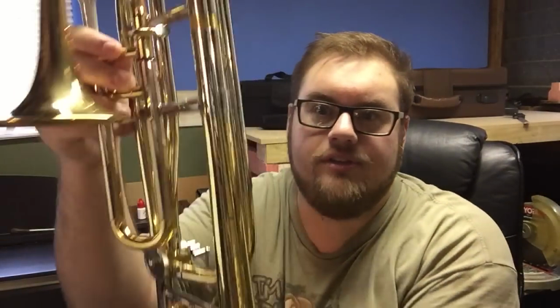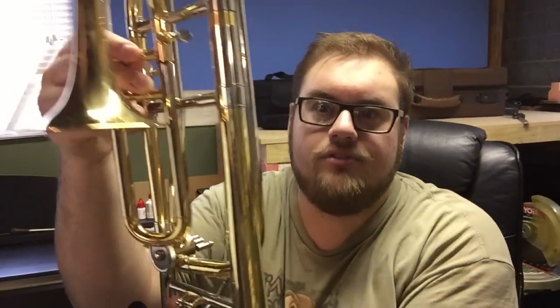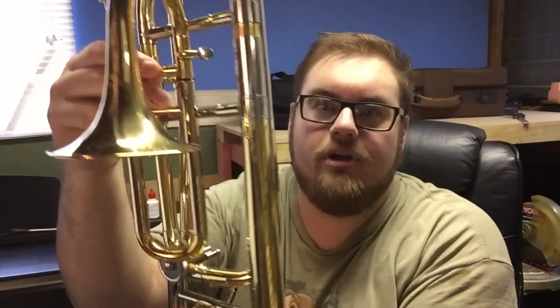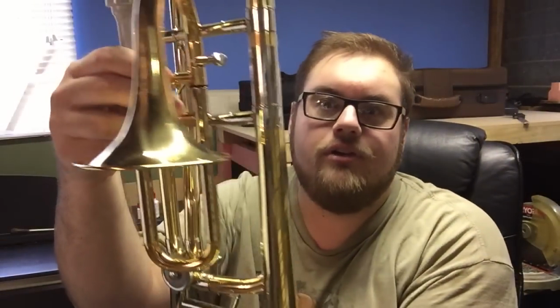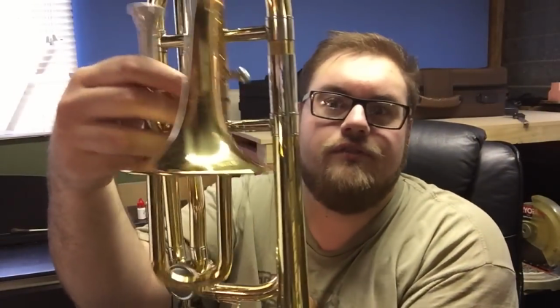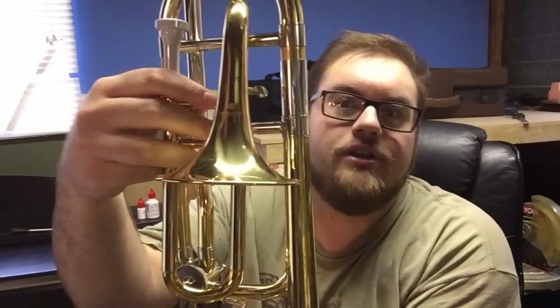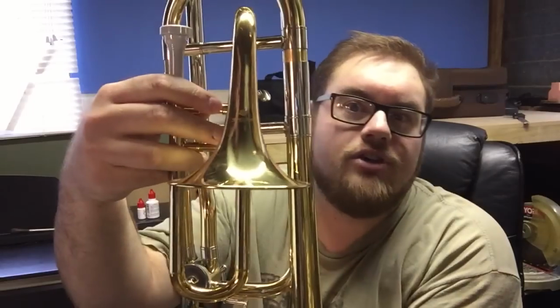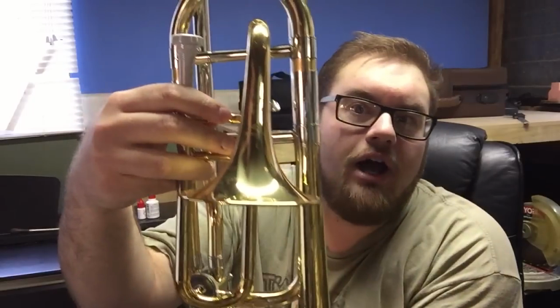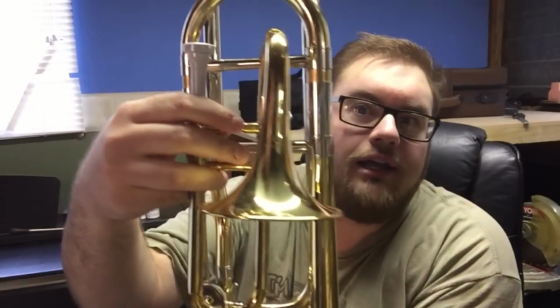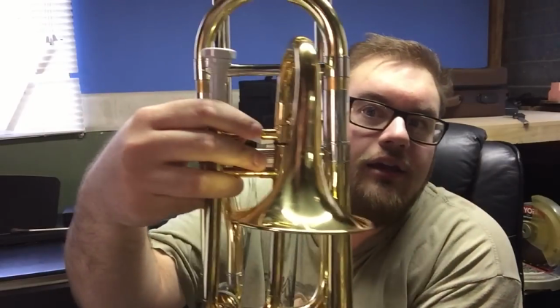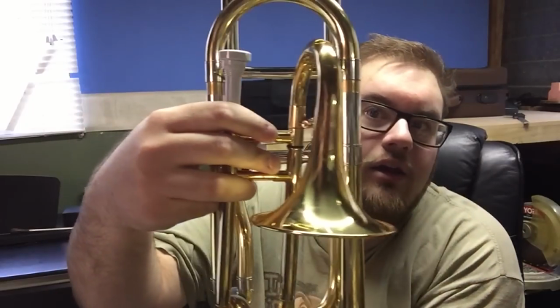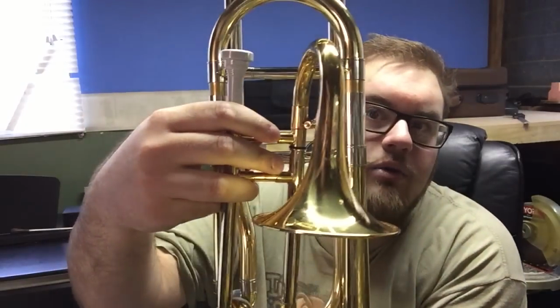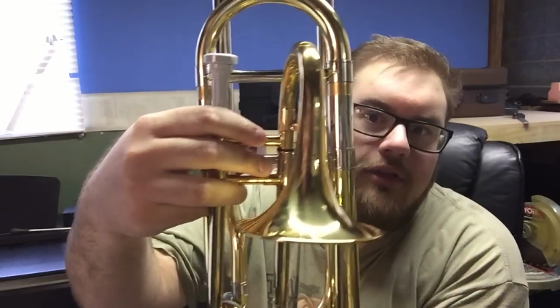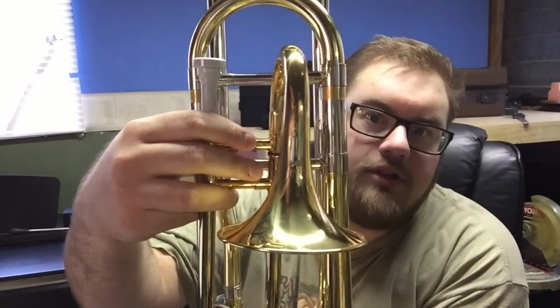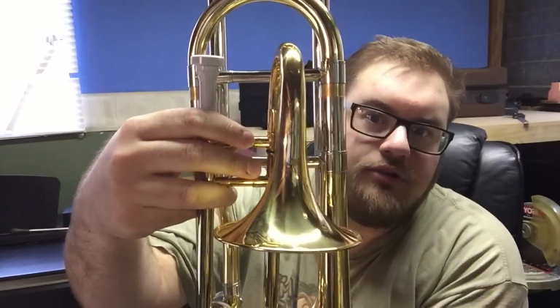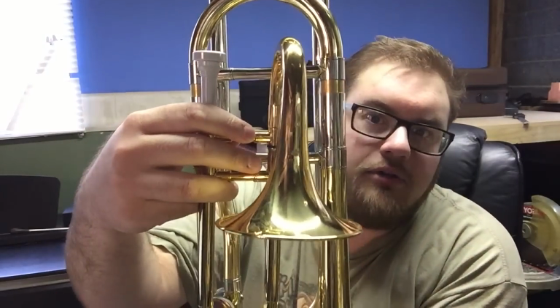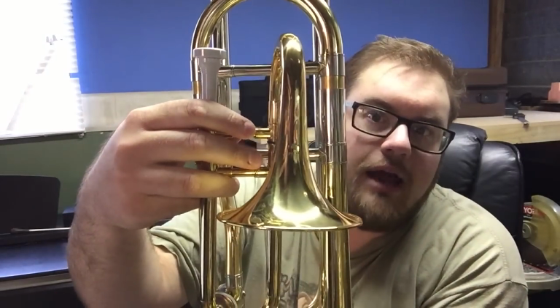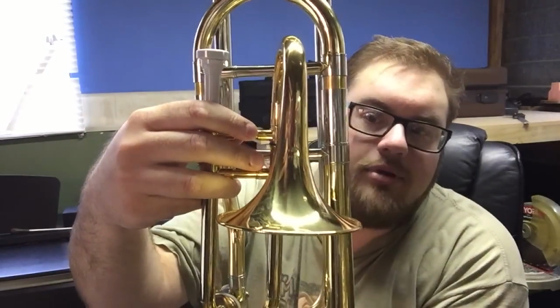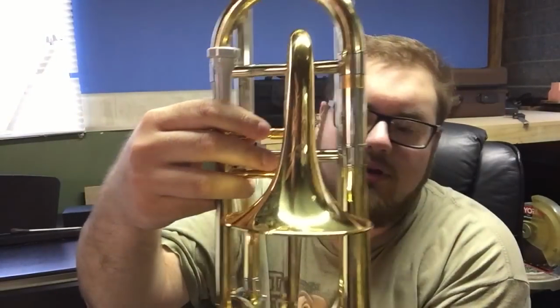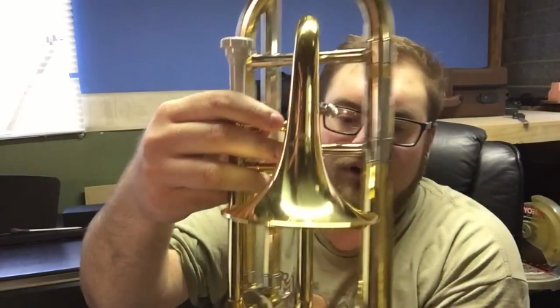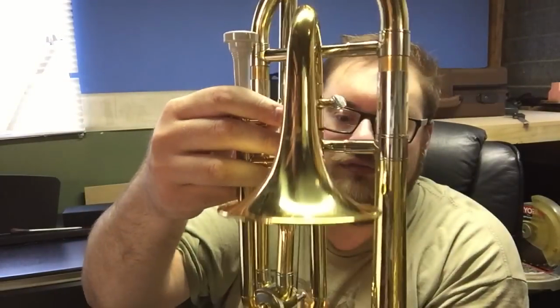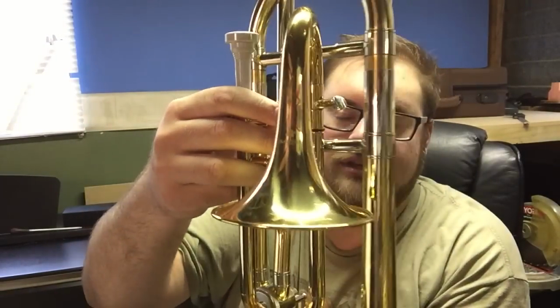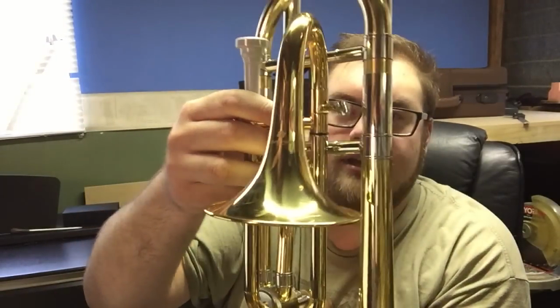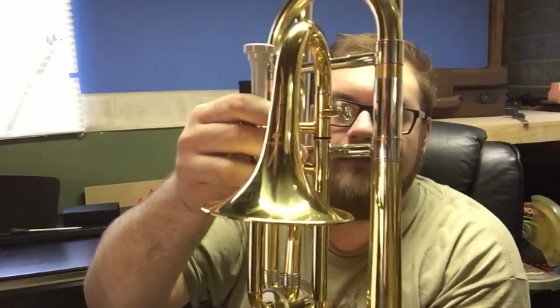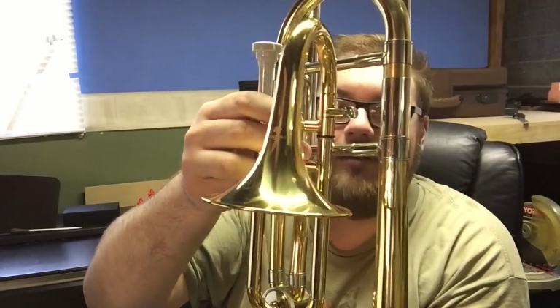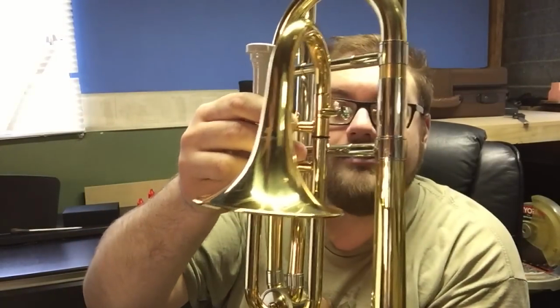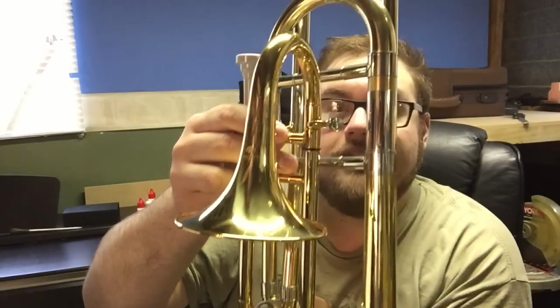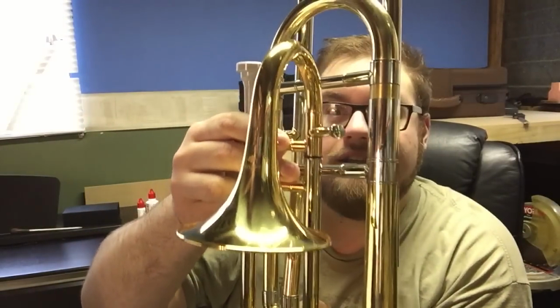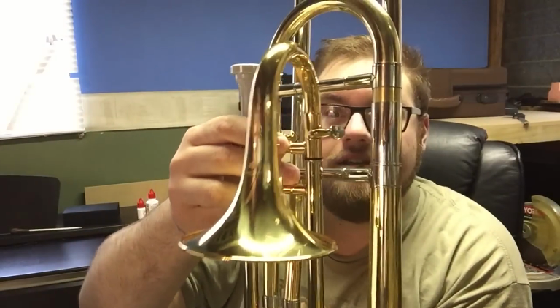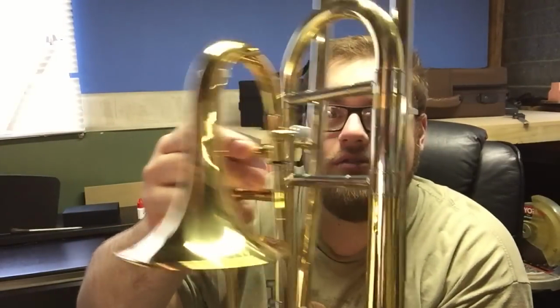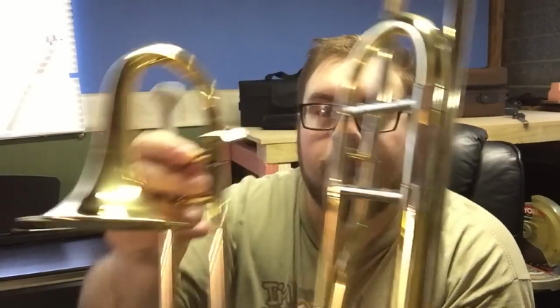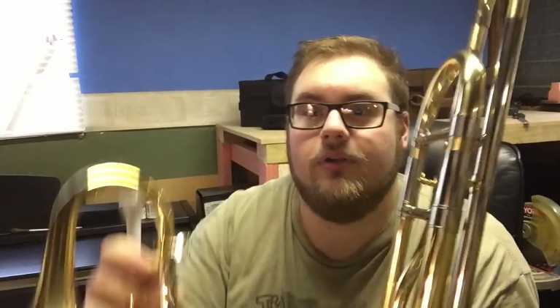This trombone can fit entirely within the trigger wrap of a standard tenor trombone.